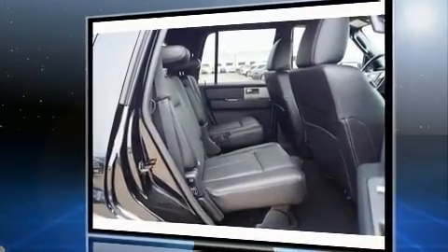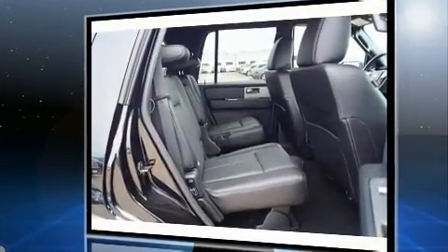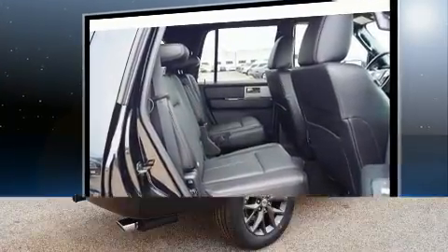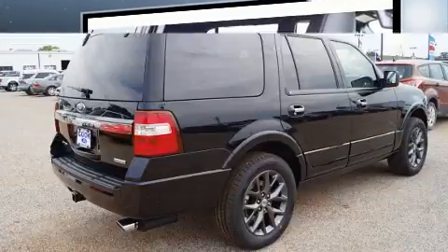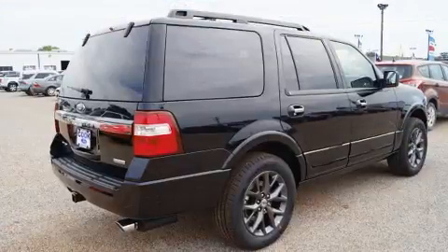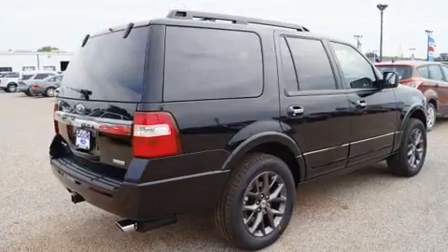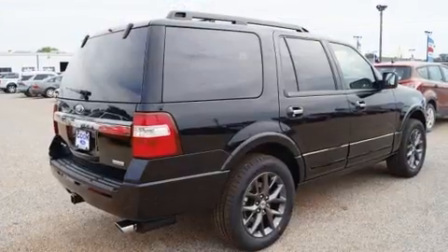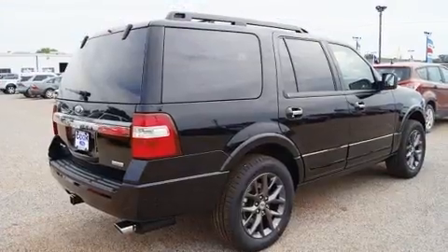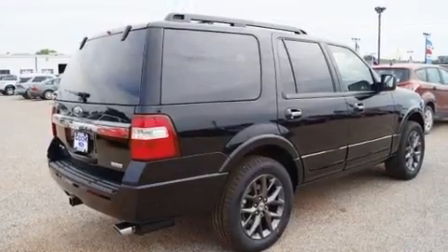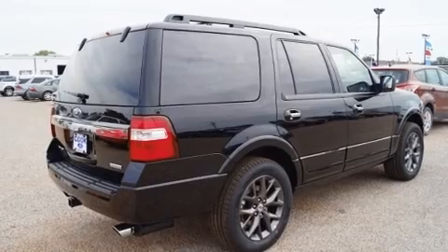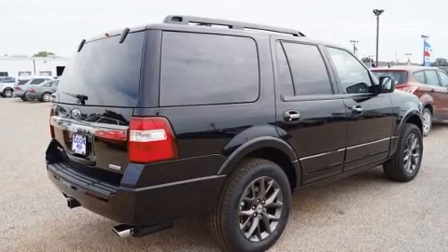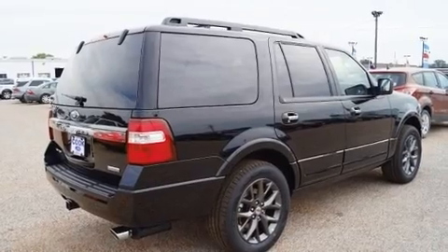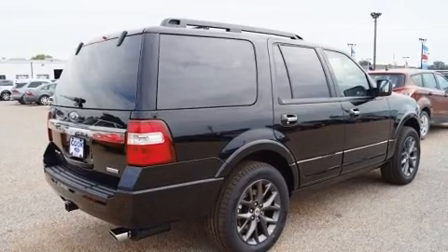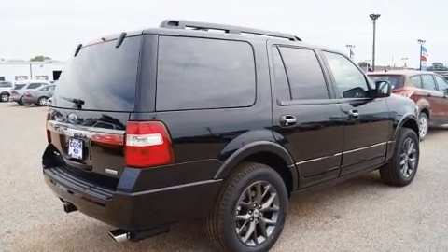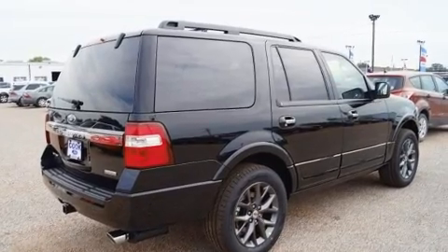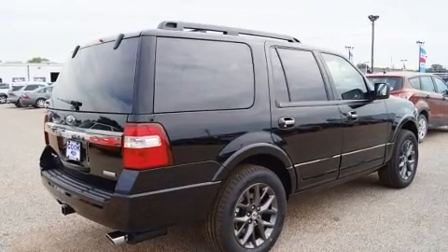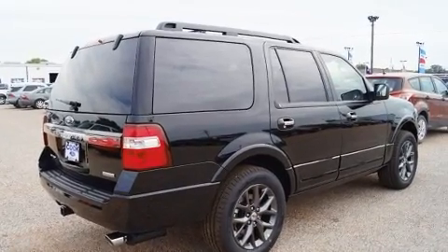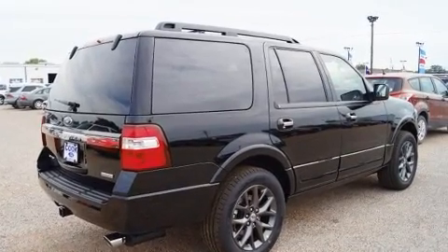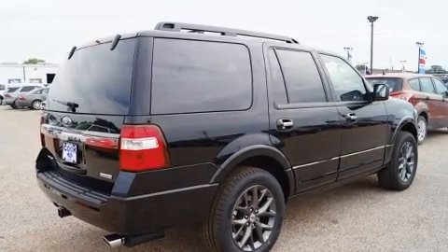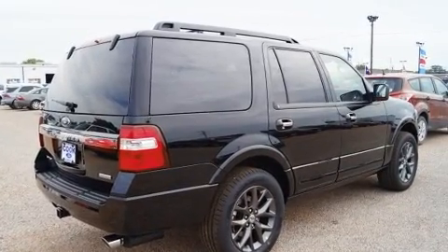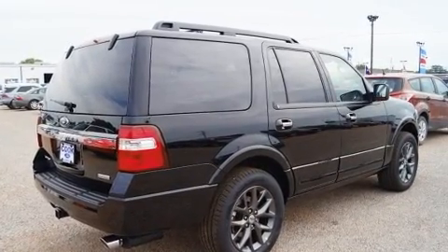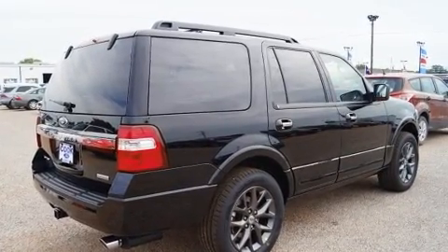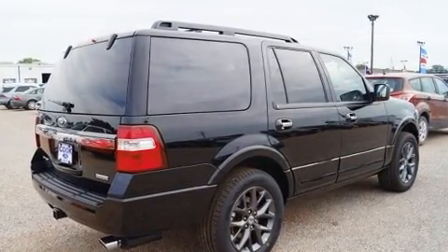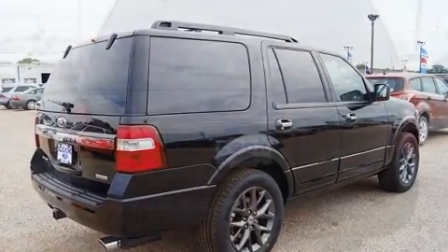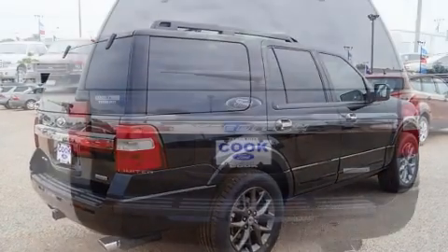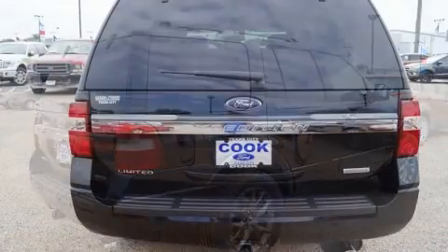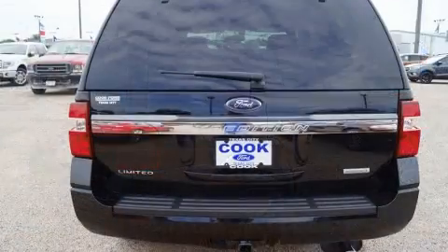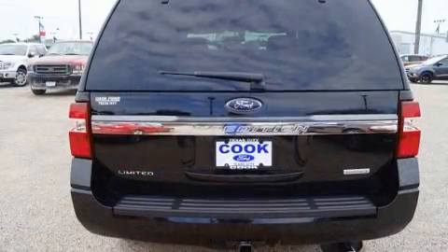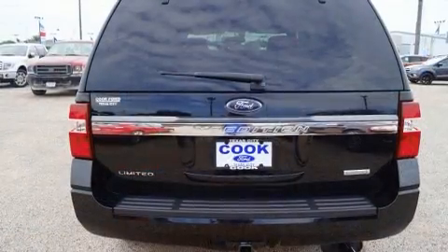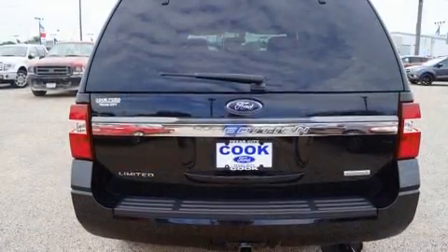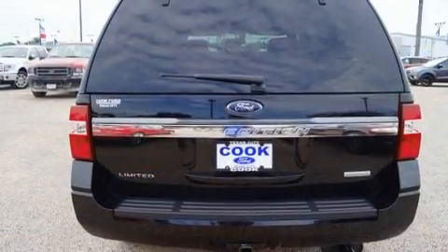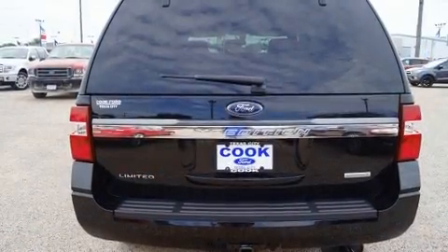Top features include front fog lights, a power seat, adjustable pedals, and leather upholstery.